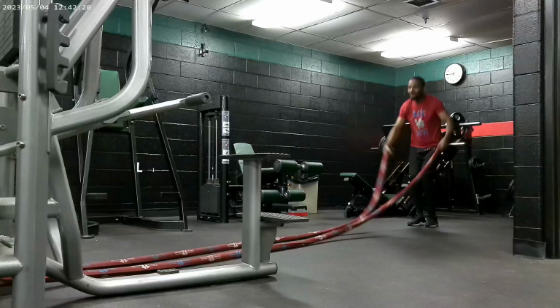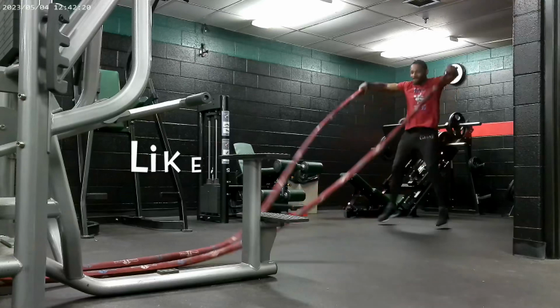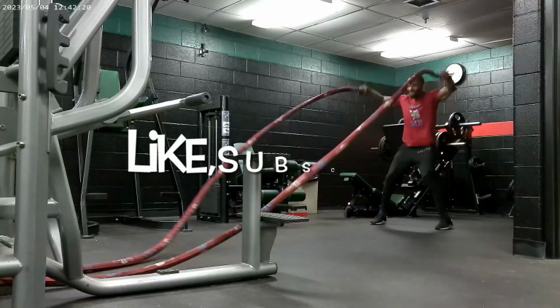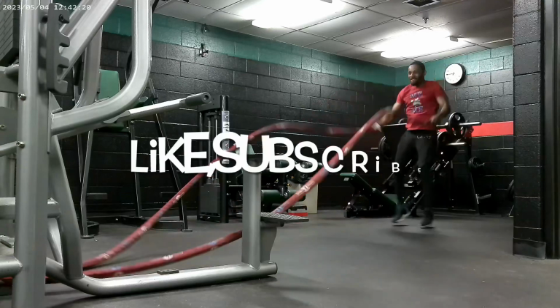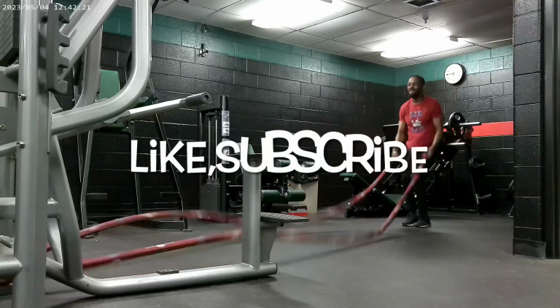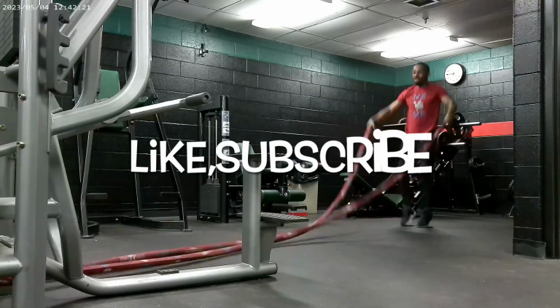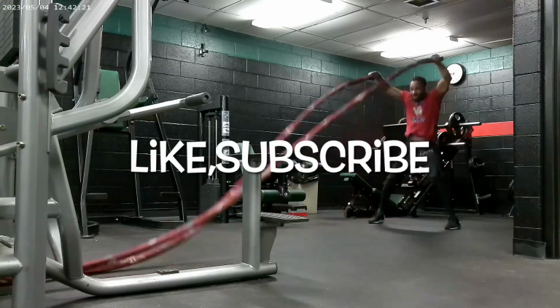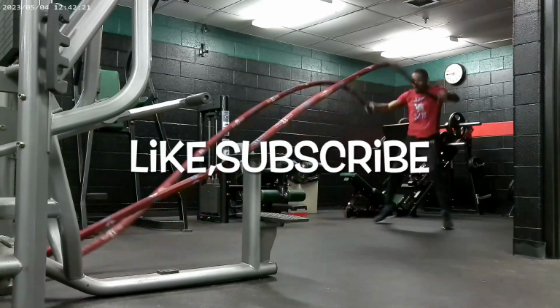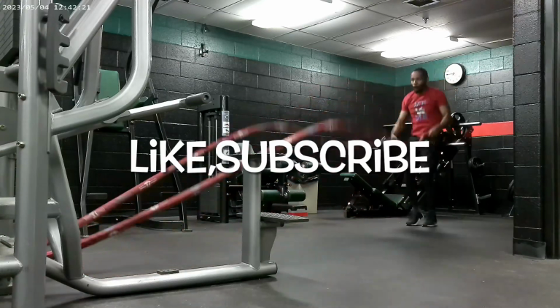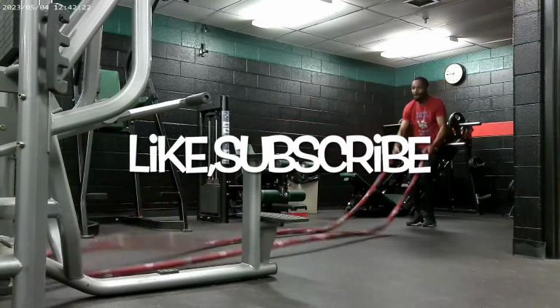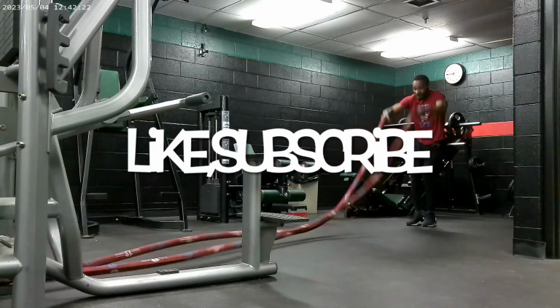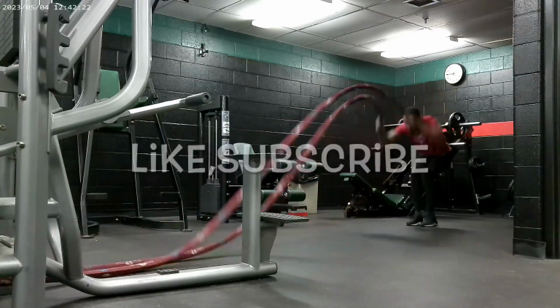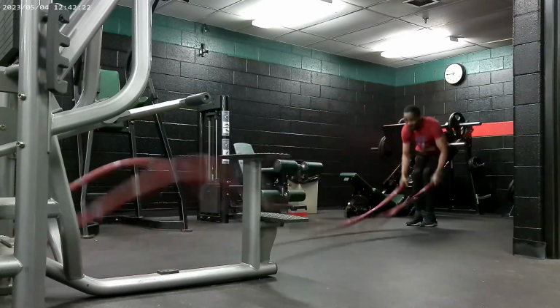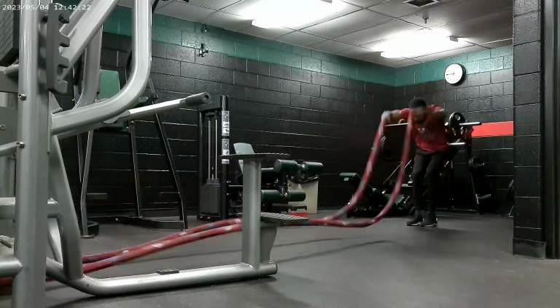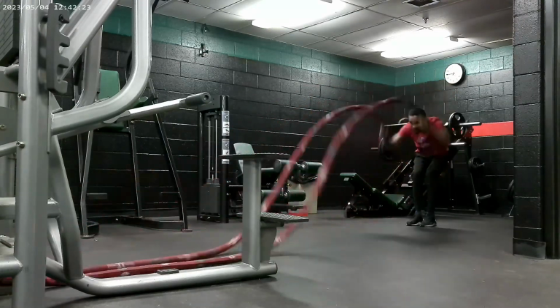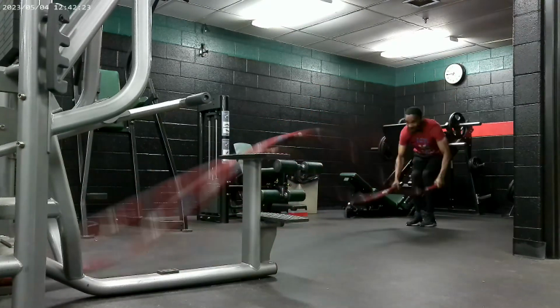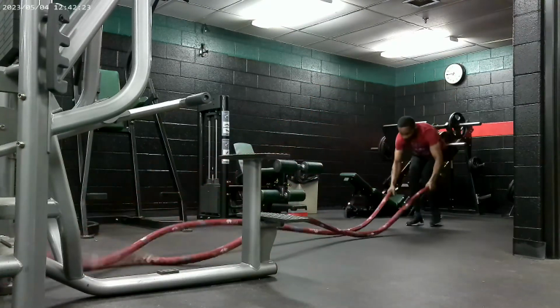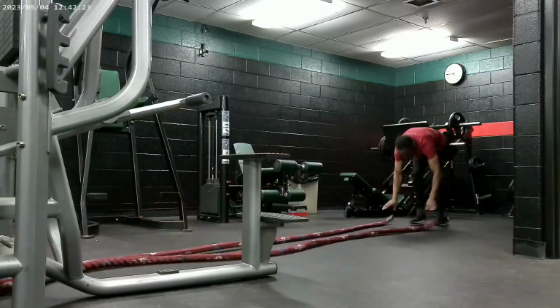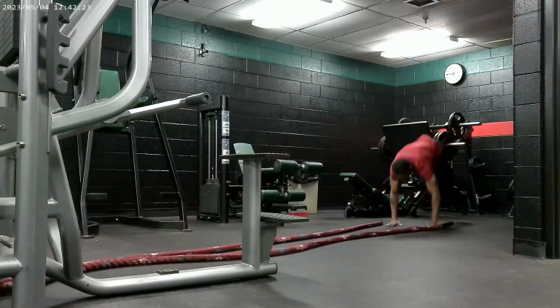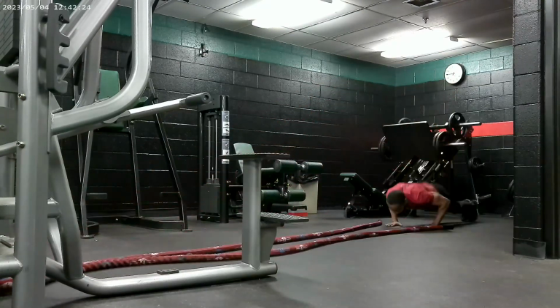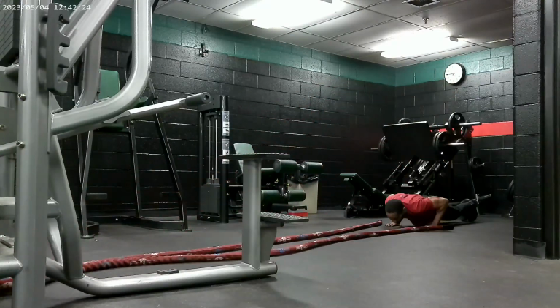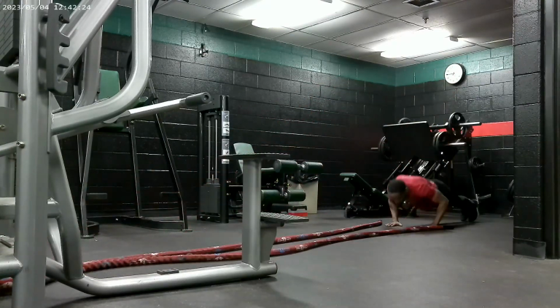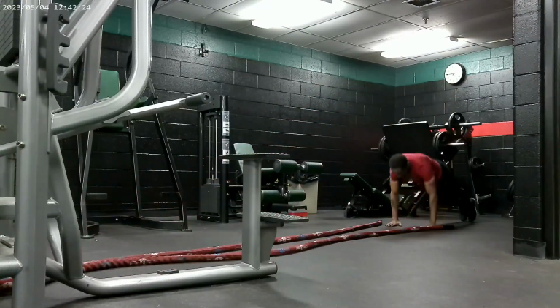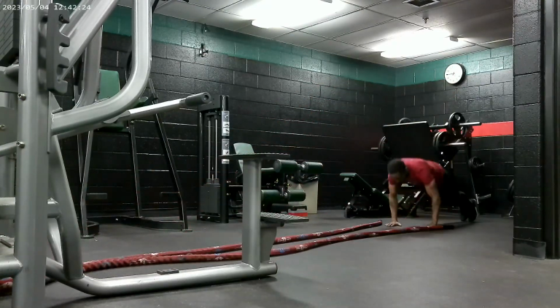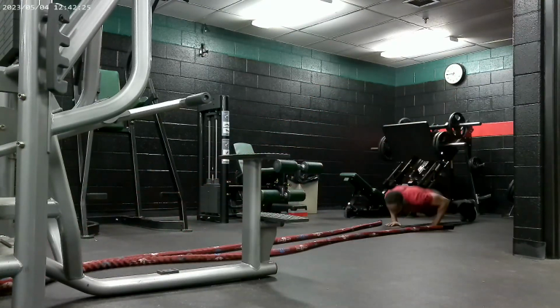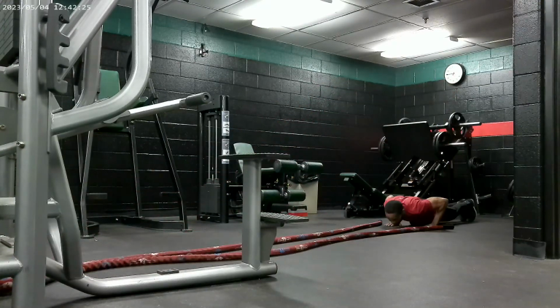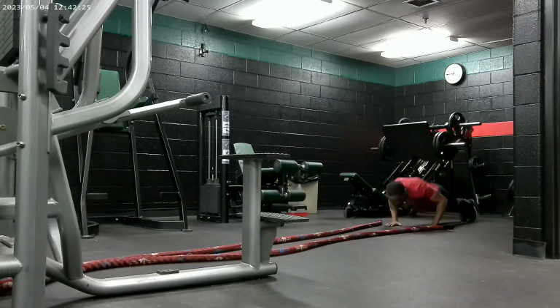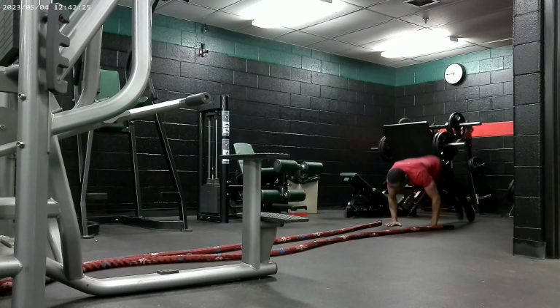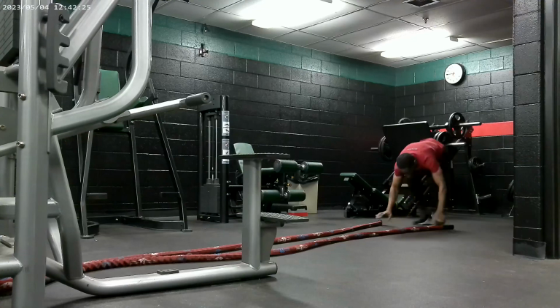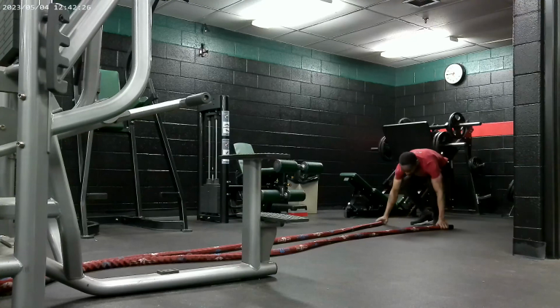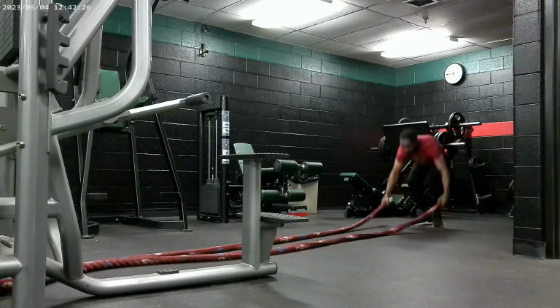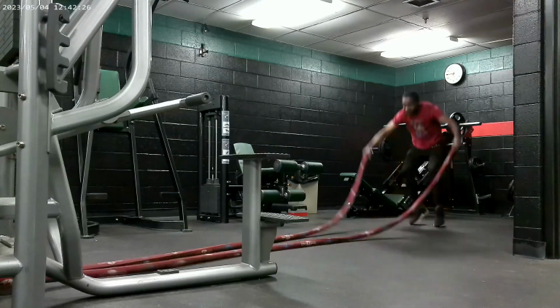Big man, subscribe to the channel now. You don't see shit like this — subscribe, man. Look, didn't I tell y'all burpee week all week? Different burpees. Check this out.